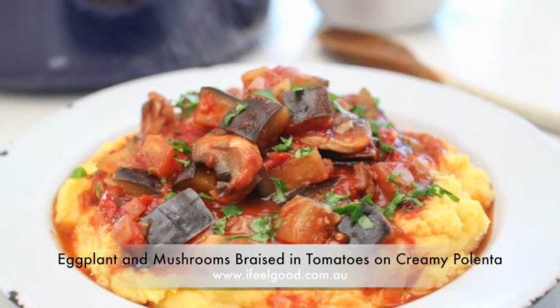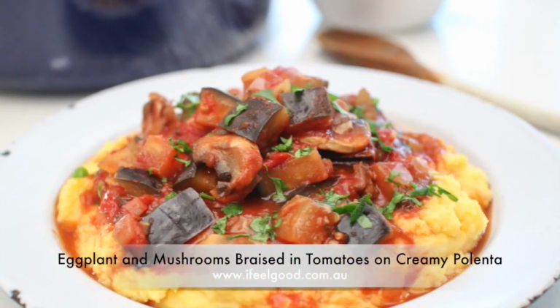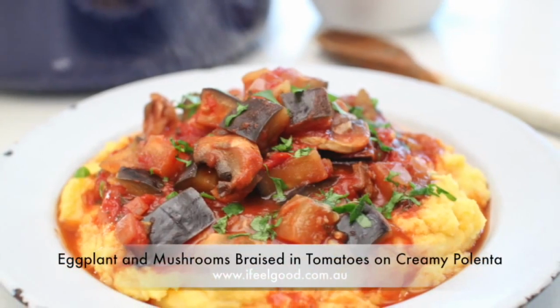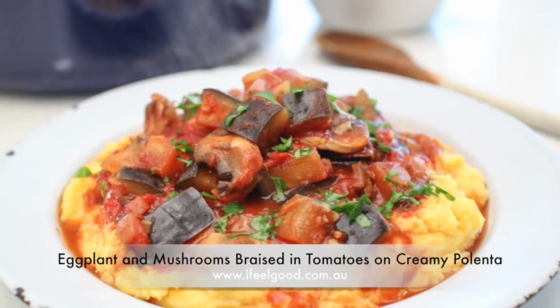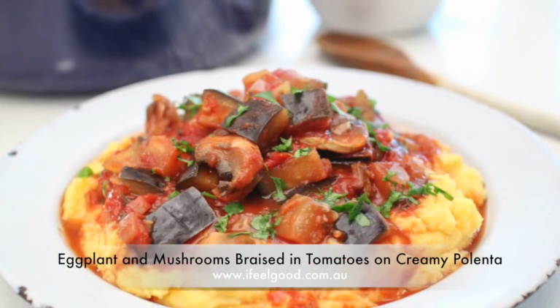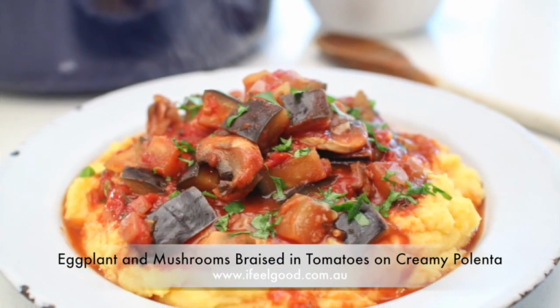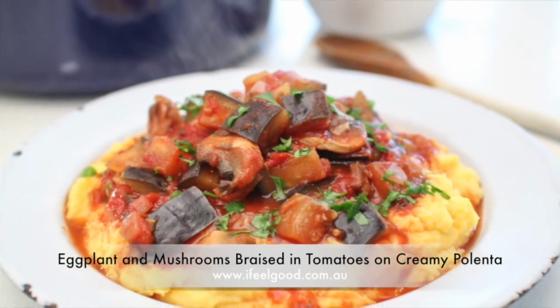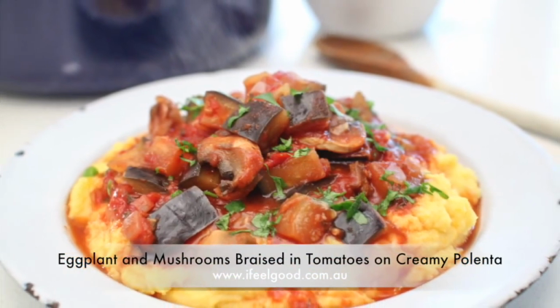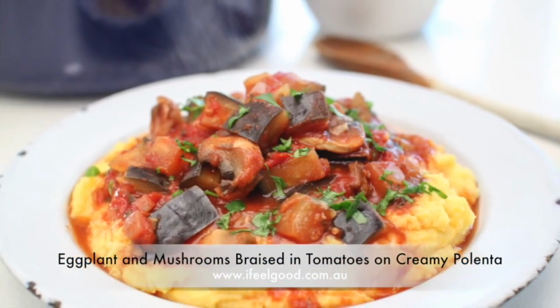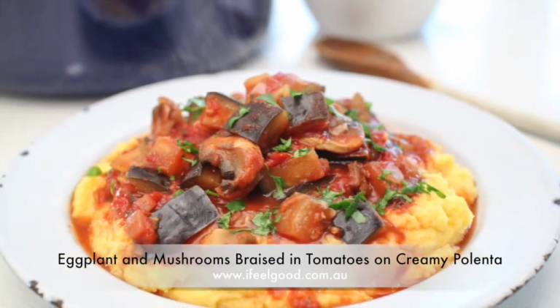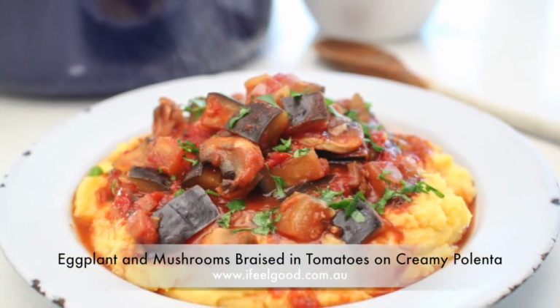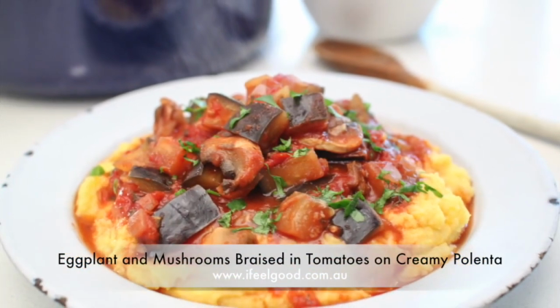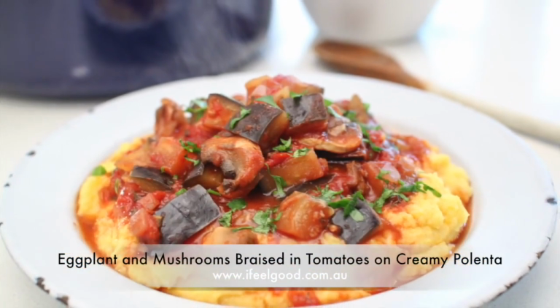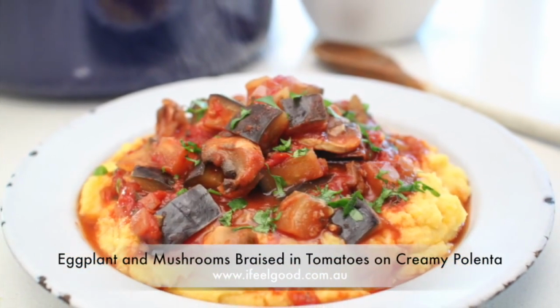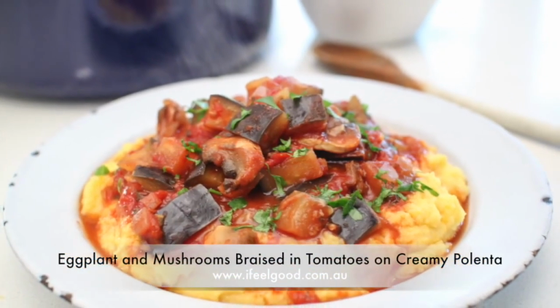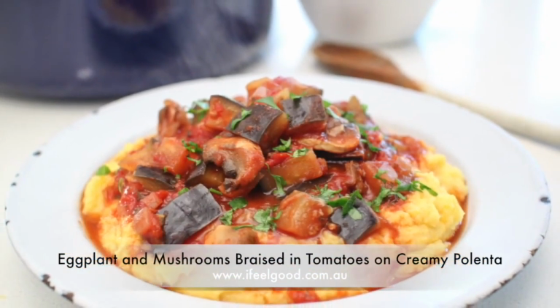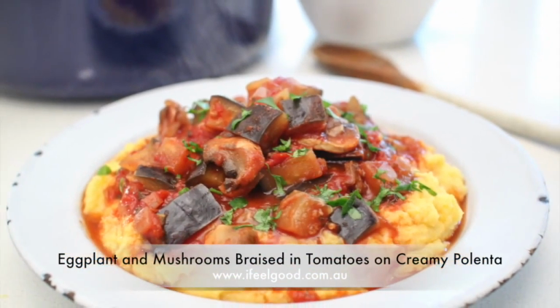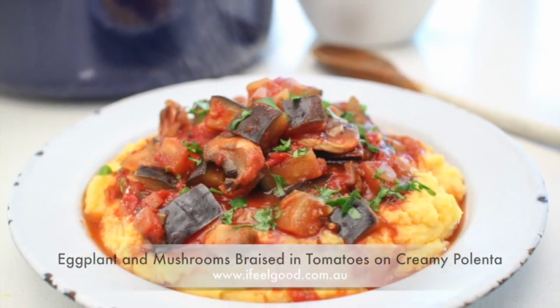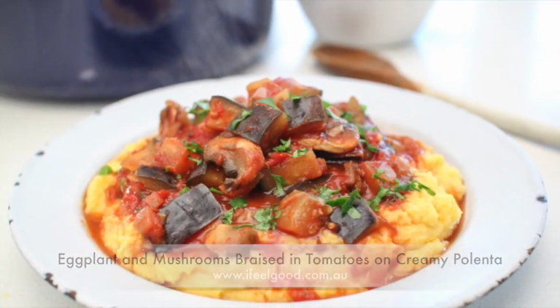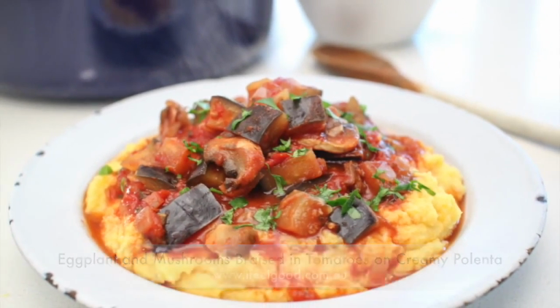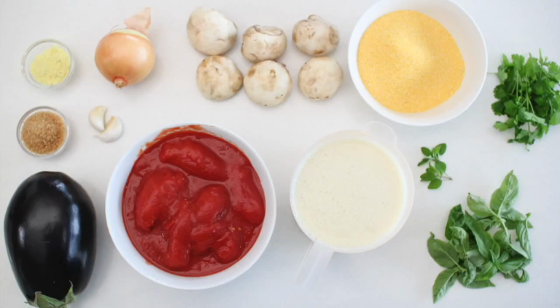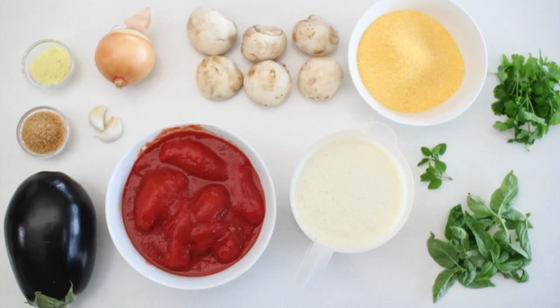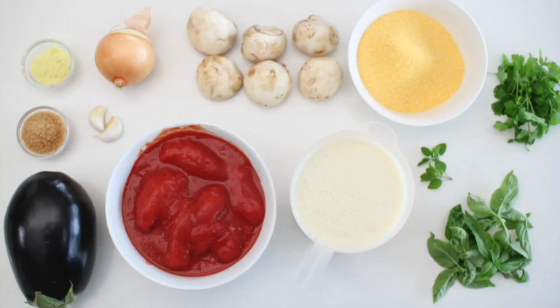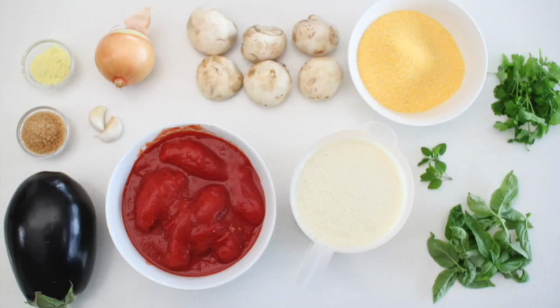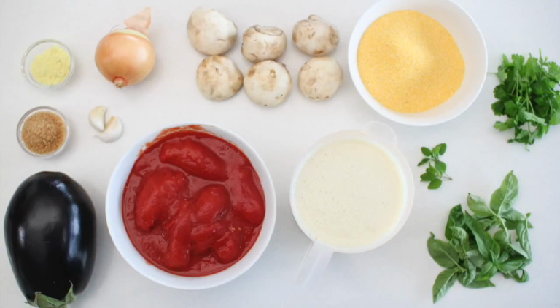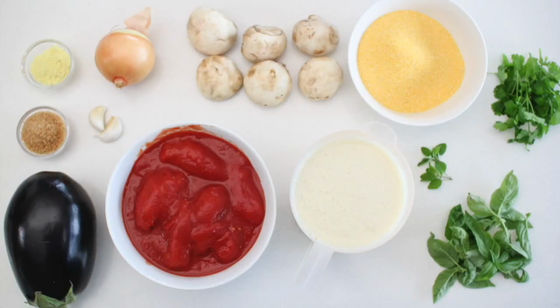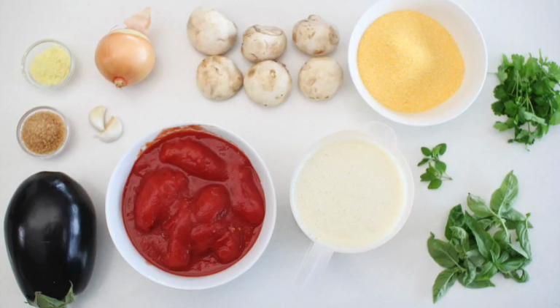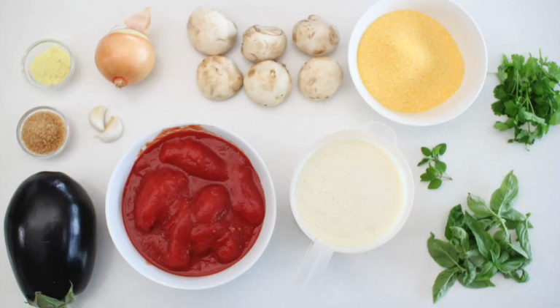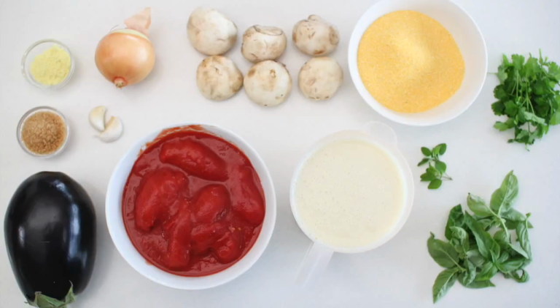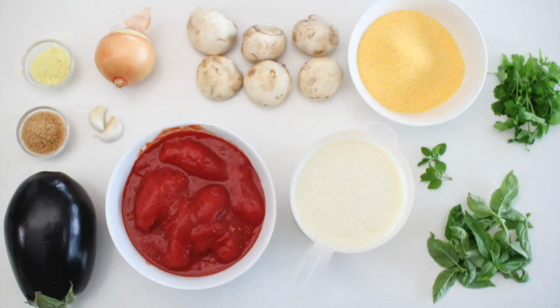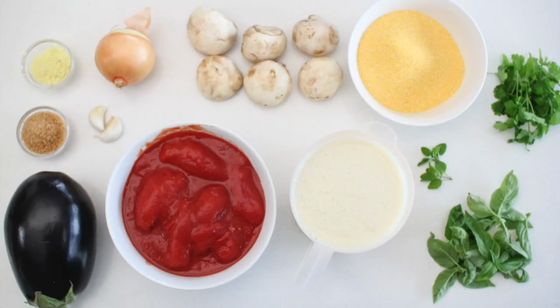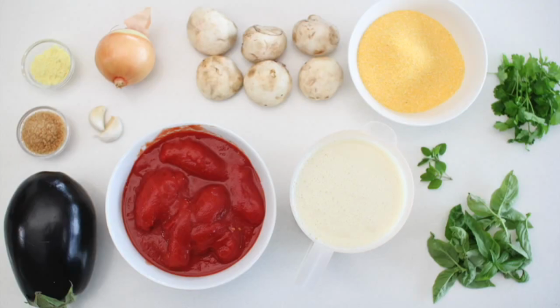Eggplant and mushrooms braised in tomatoes on creamy polenta. Prepare the ingredients.